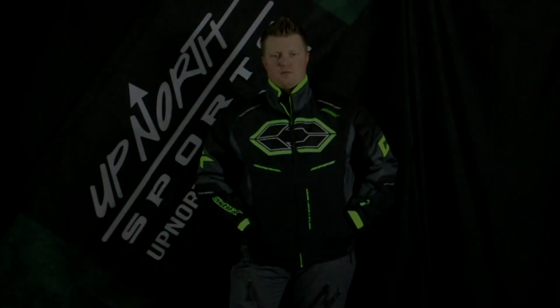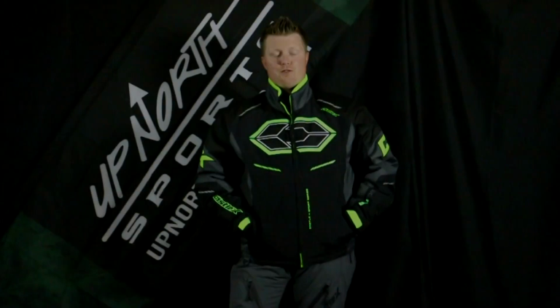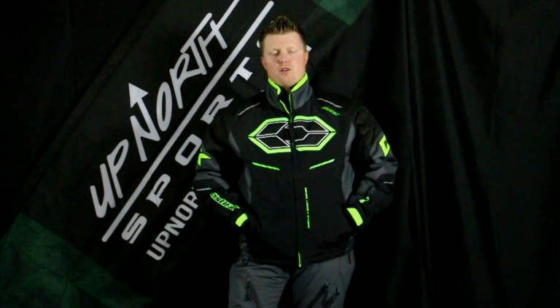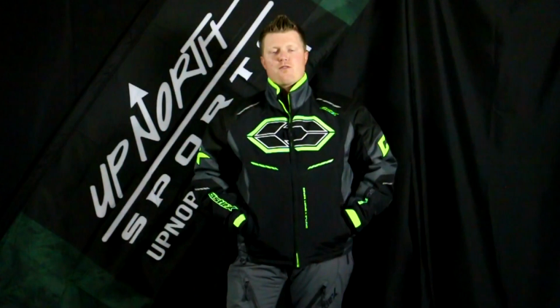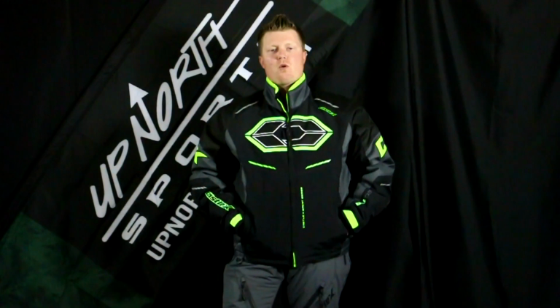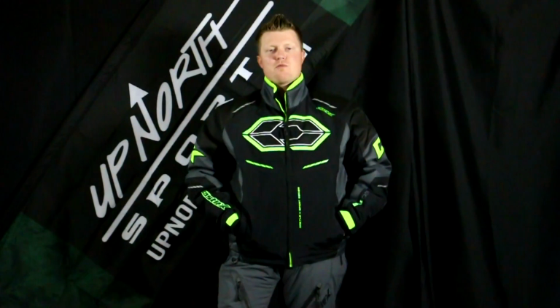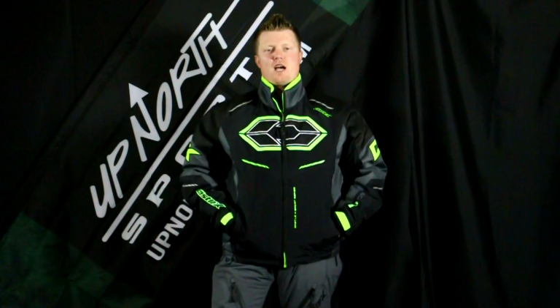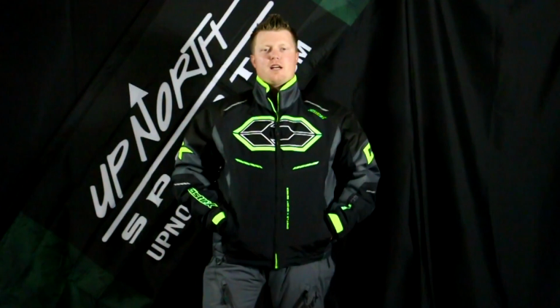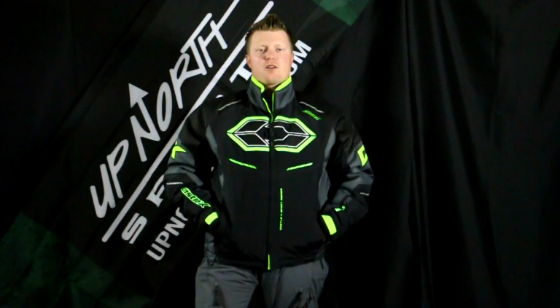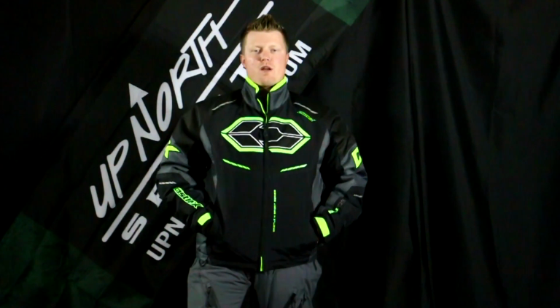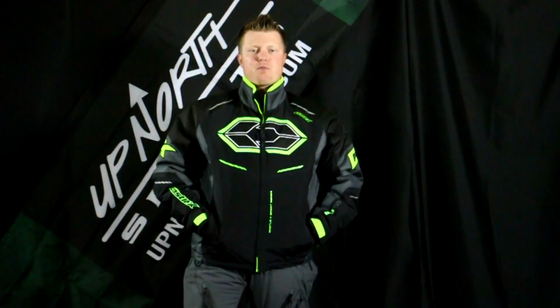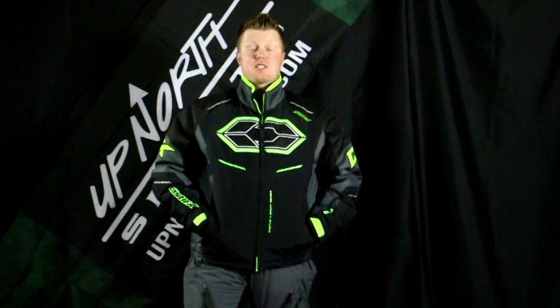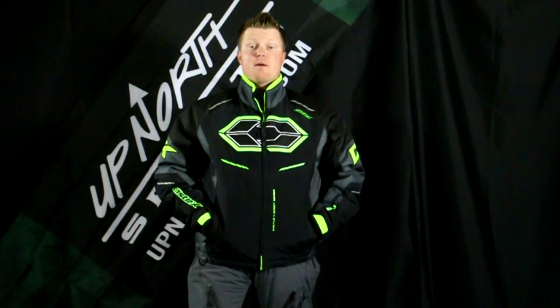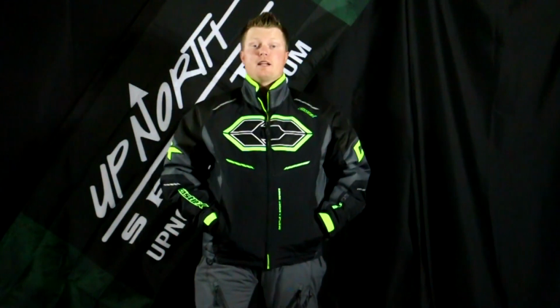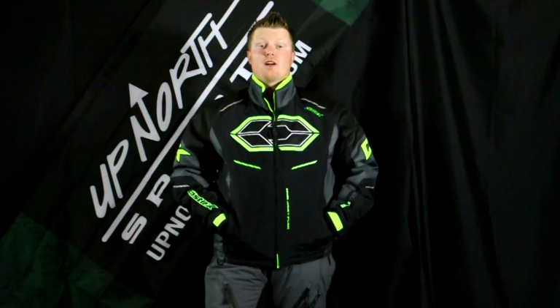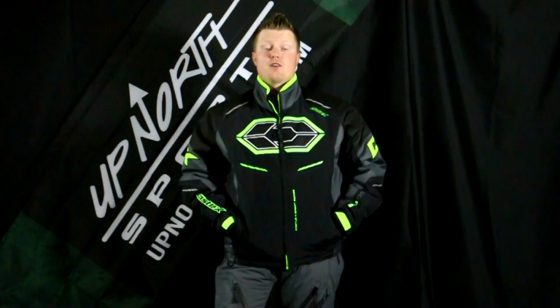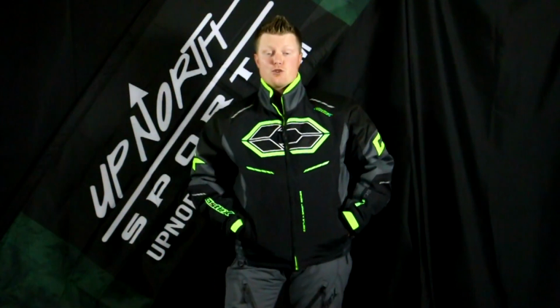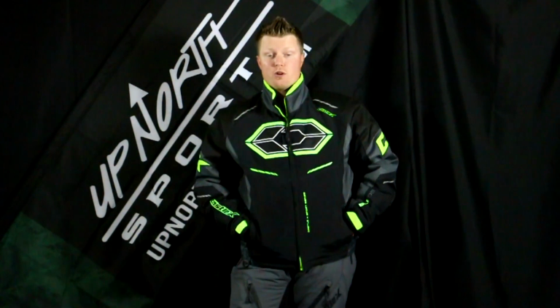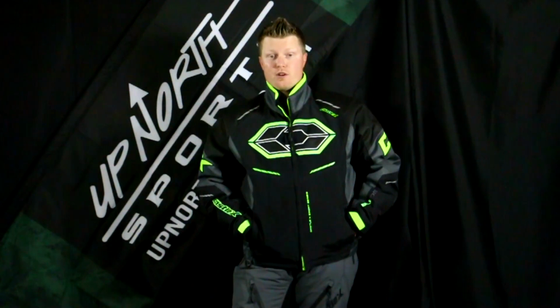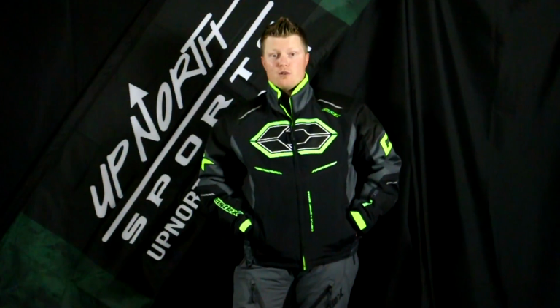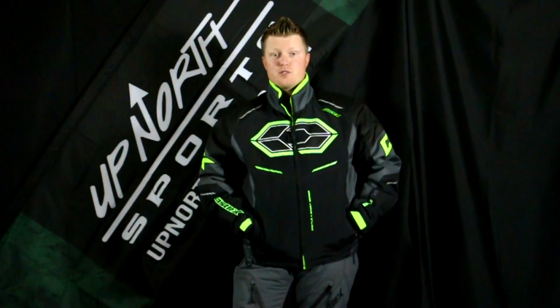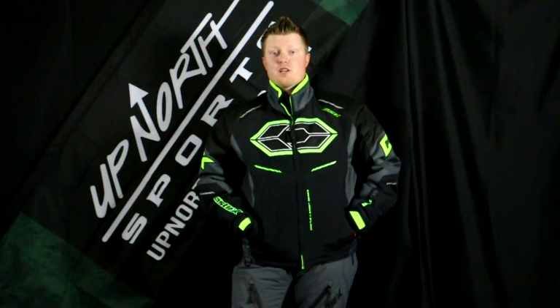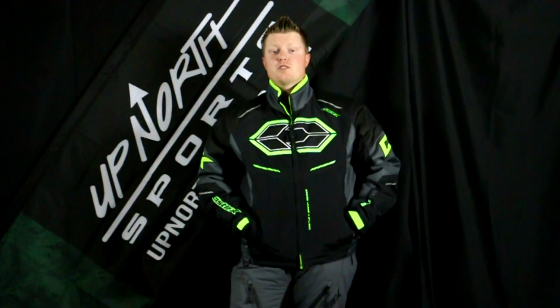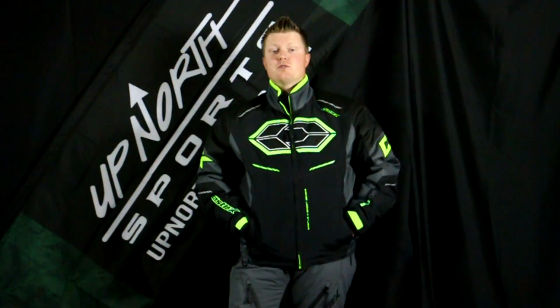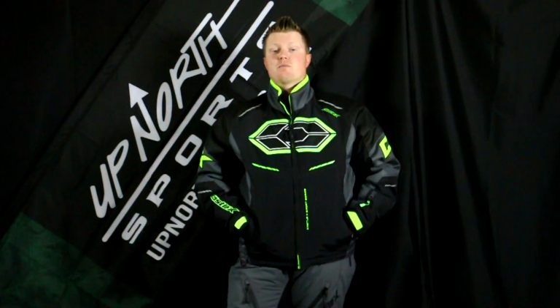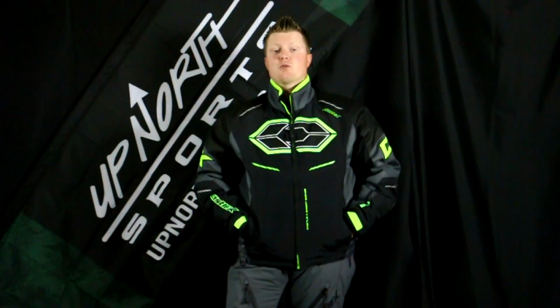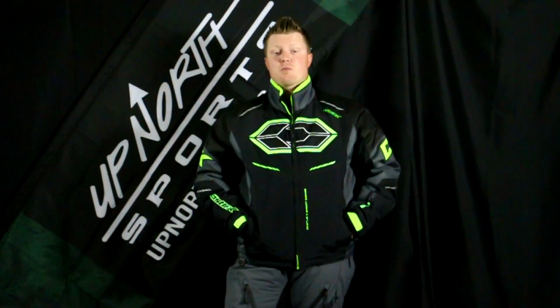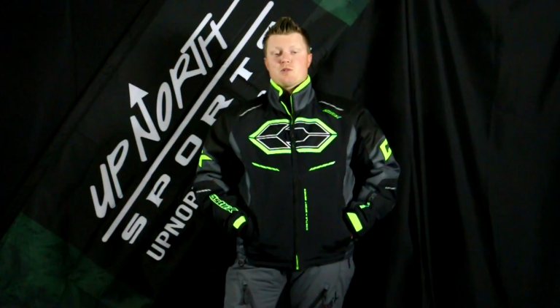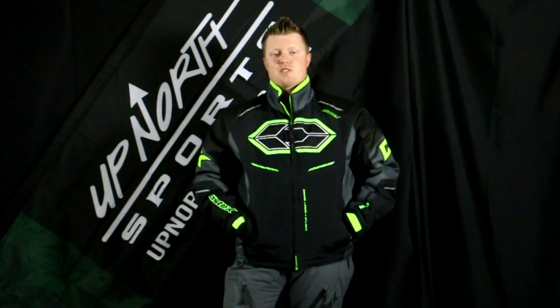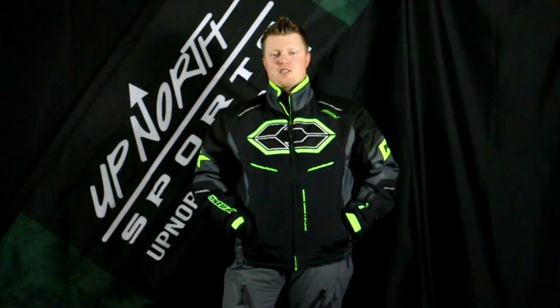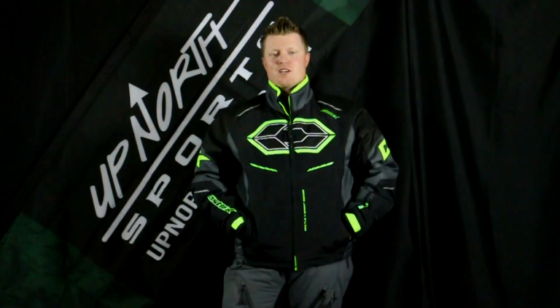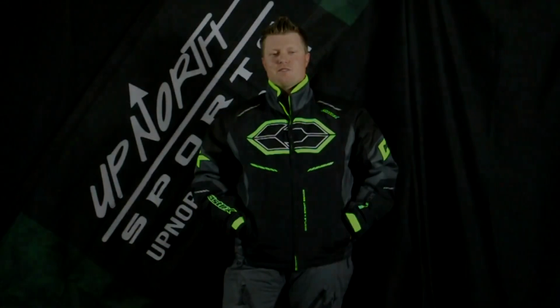If you're looking for a warm jacket at a great price, coming in at under $200, stay tuned — Up North Sports has got you covered.